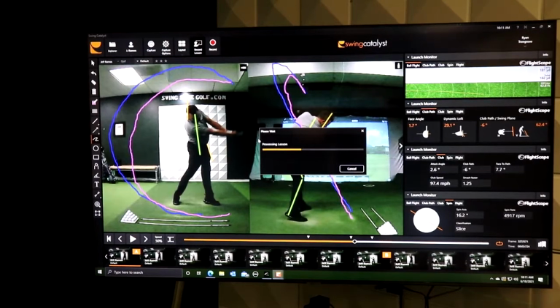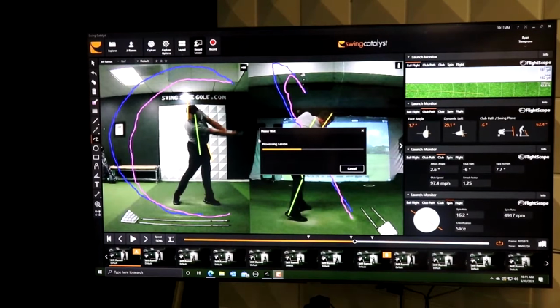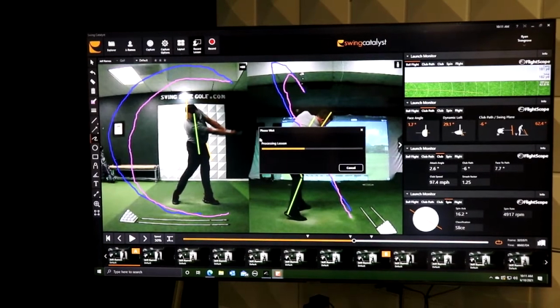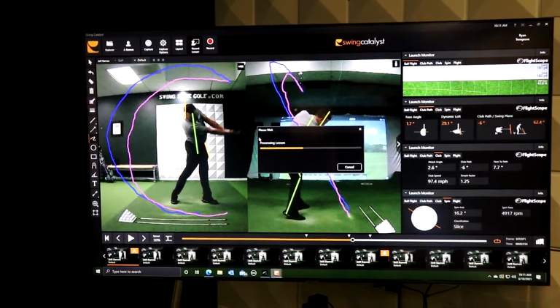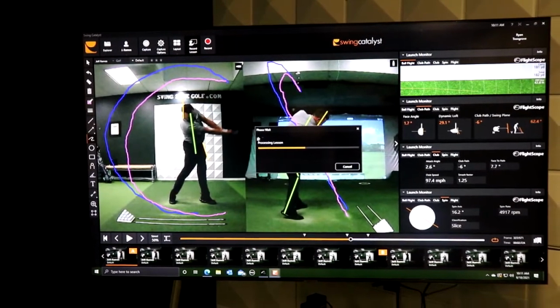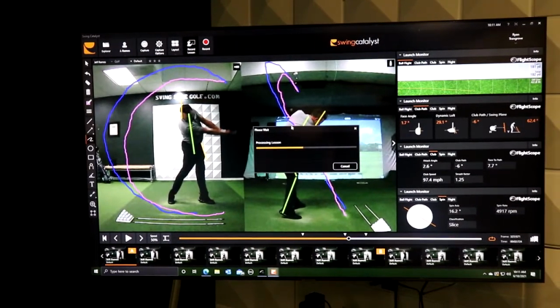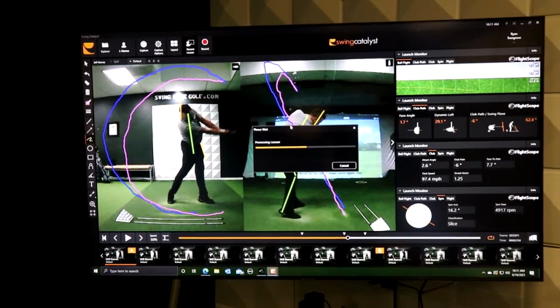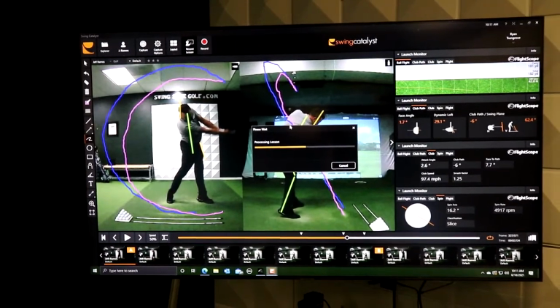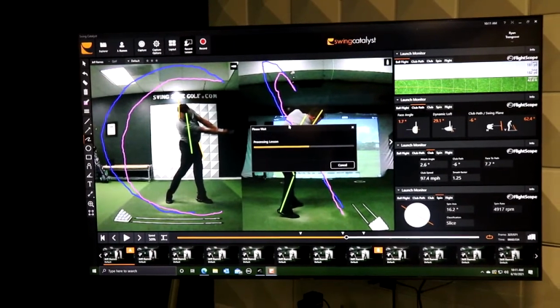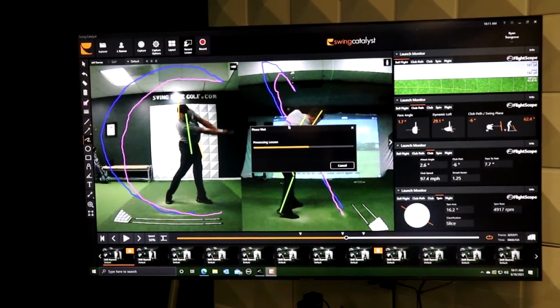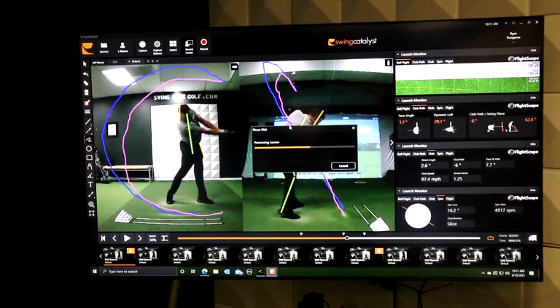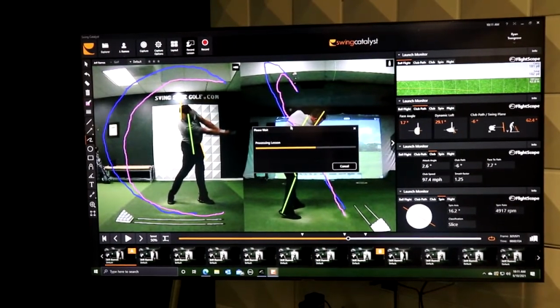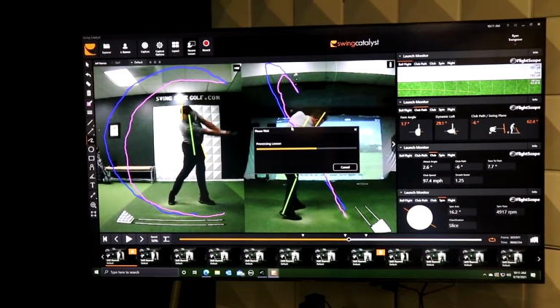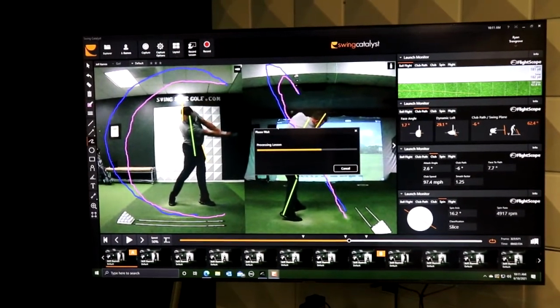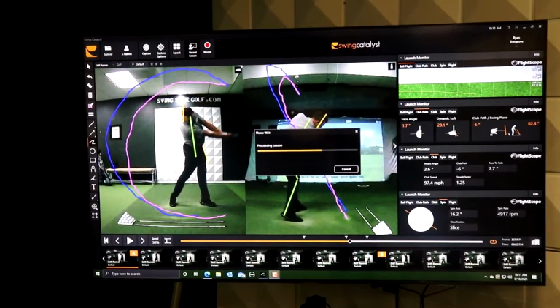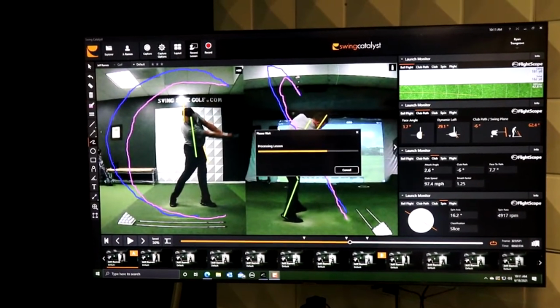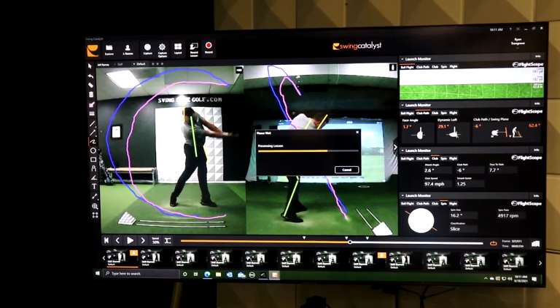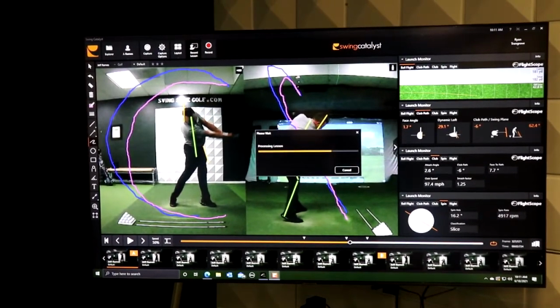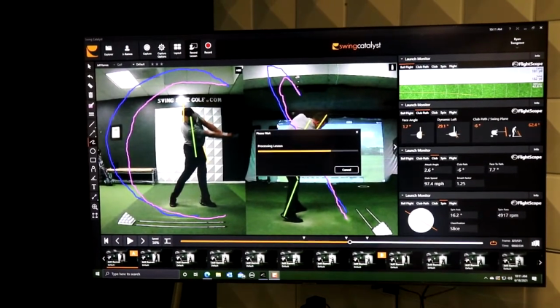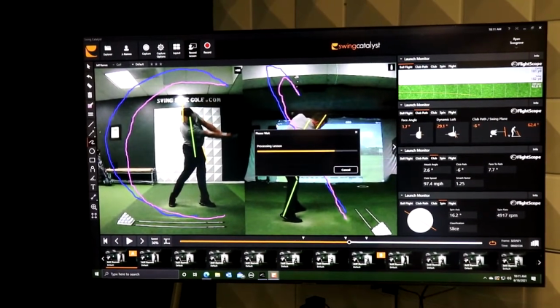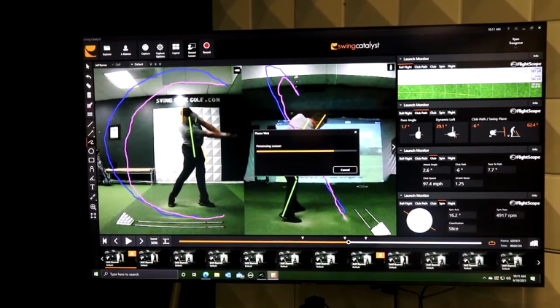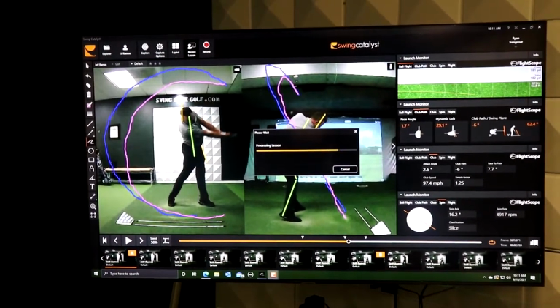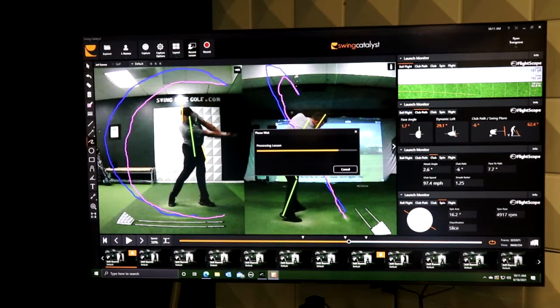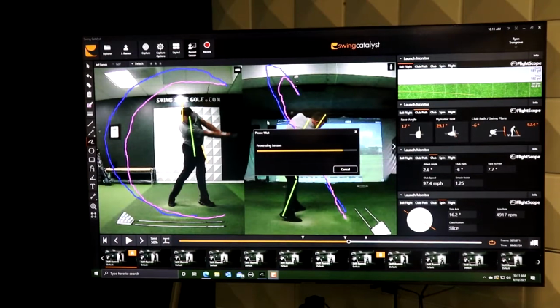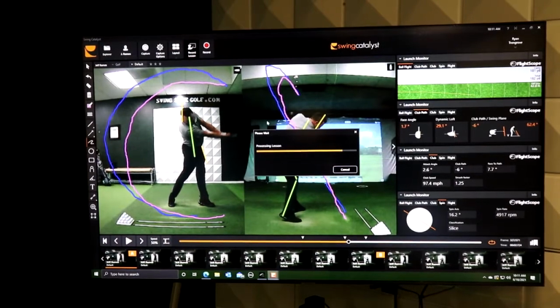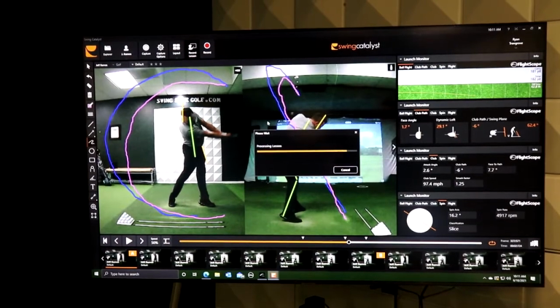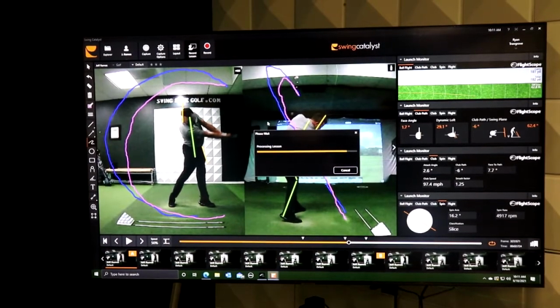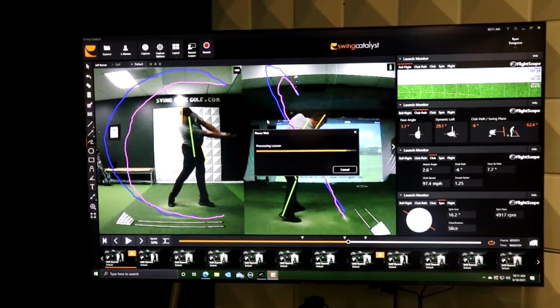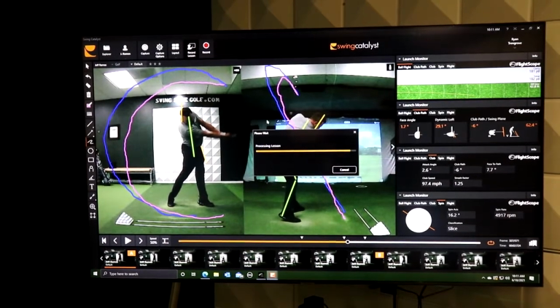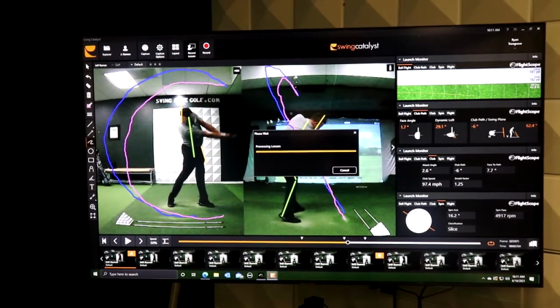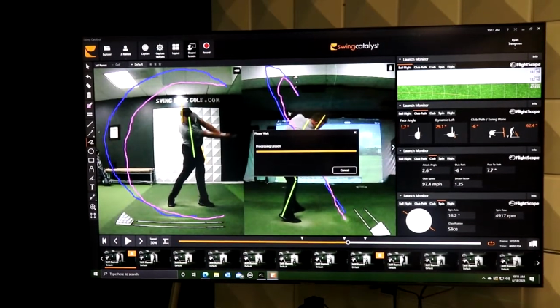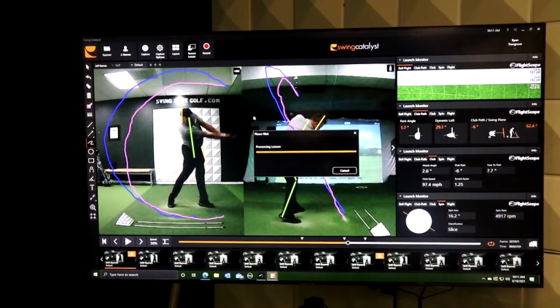After every lesson, you get a video recap of what to work on and what you should be doing at the driving range between now and the next session.